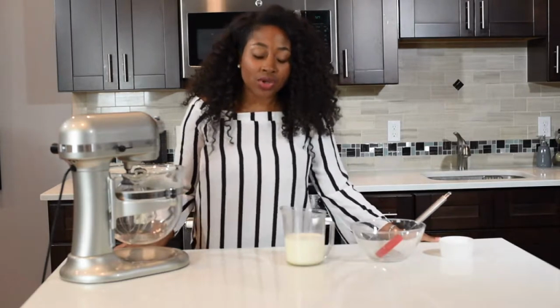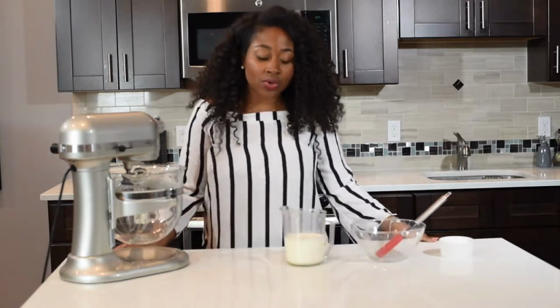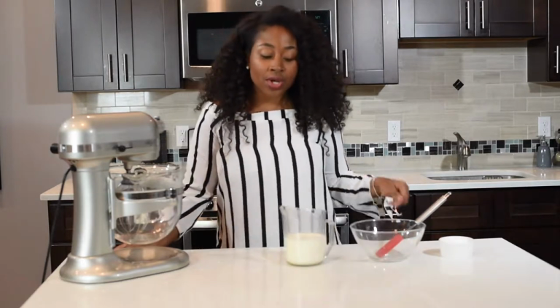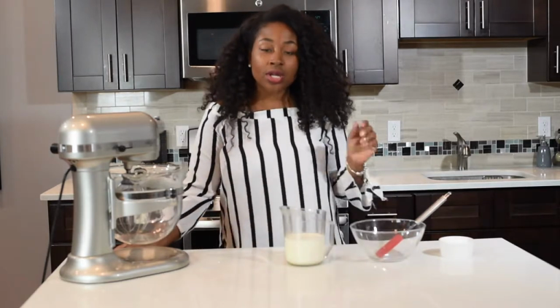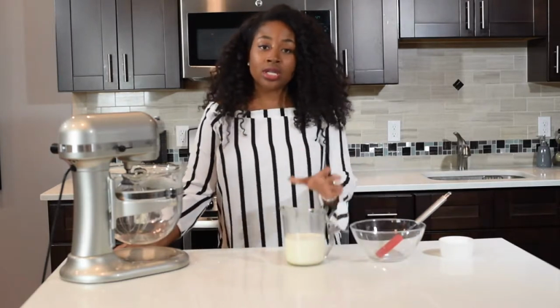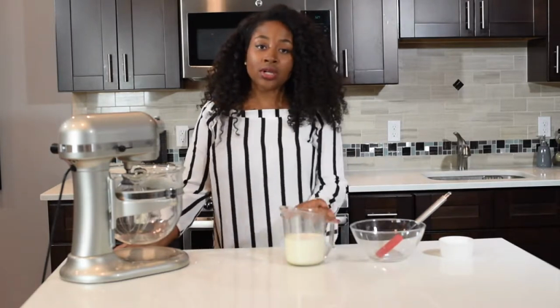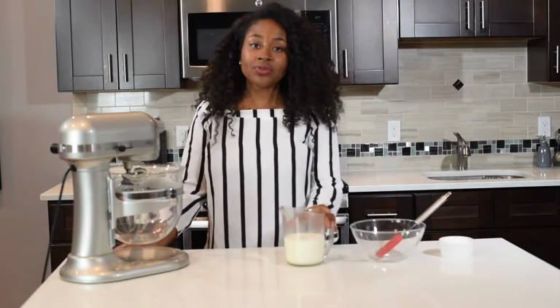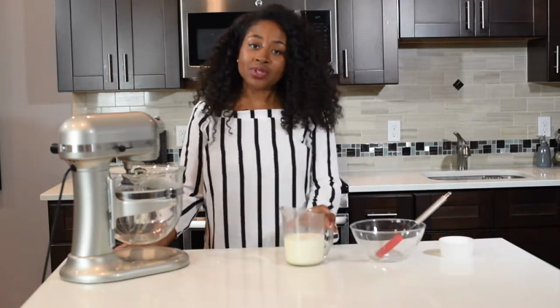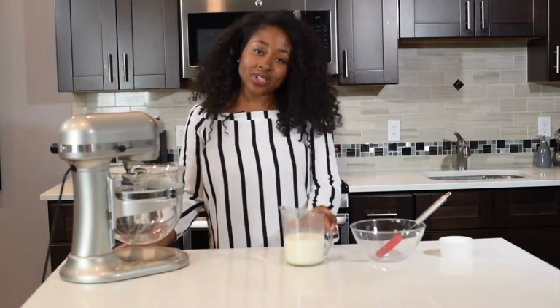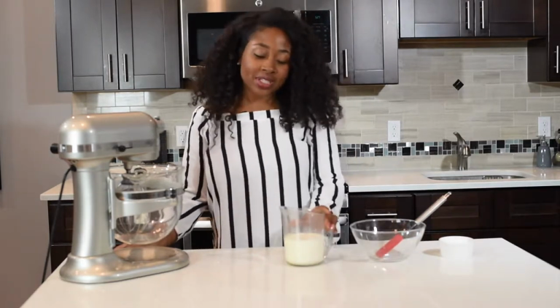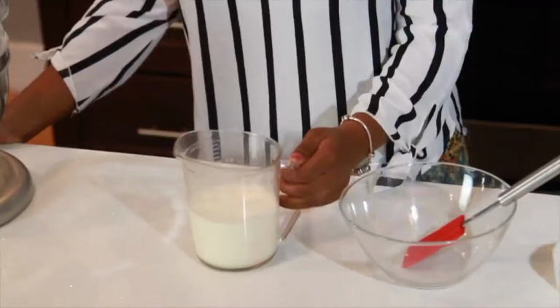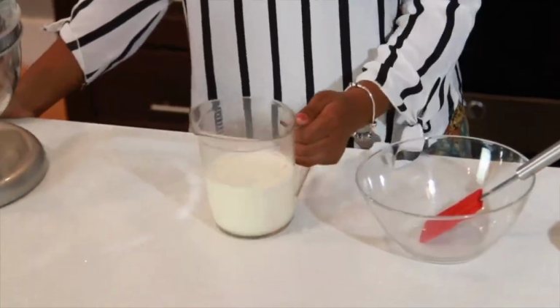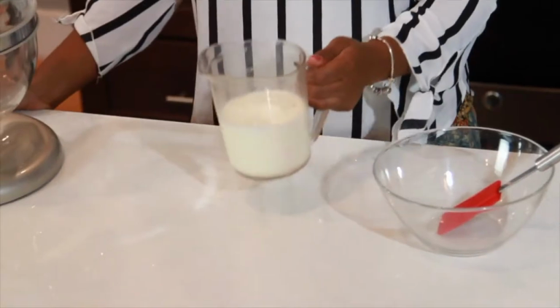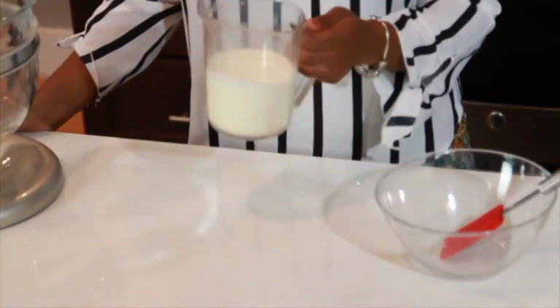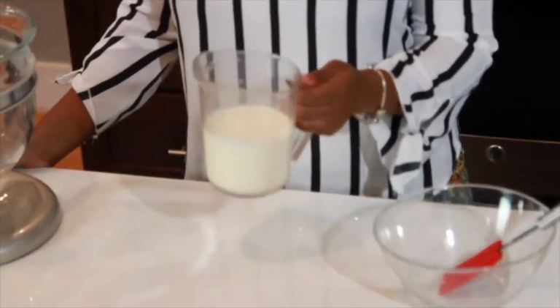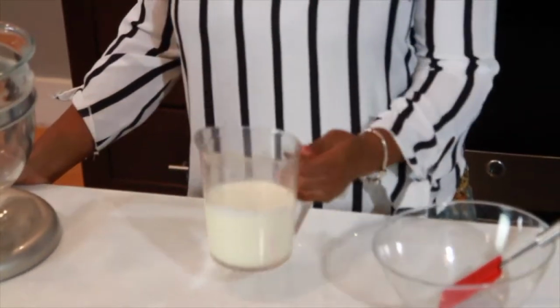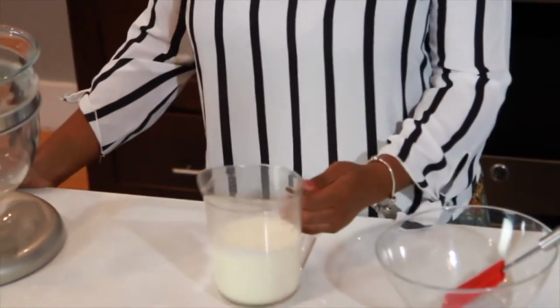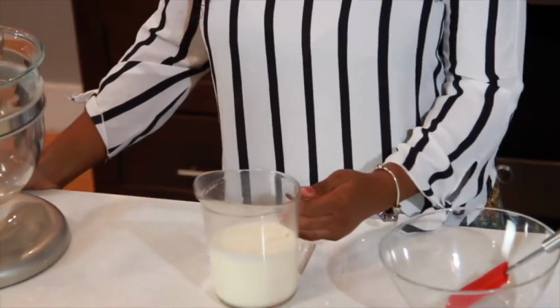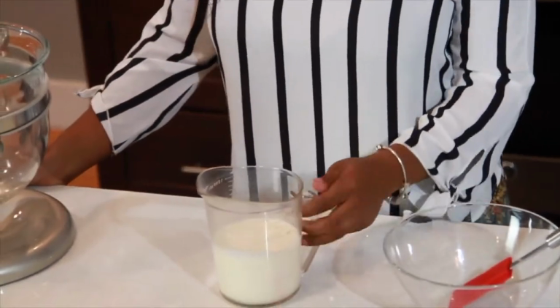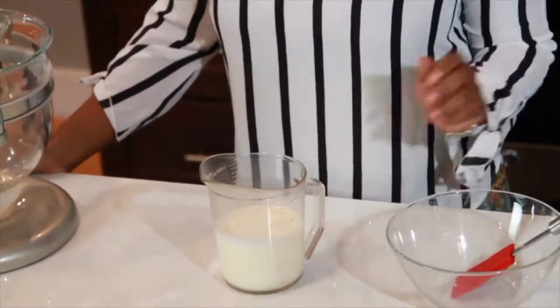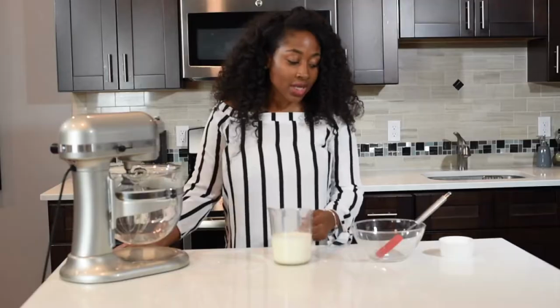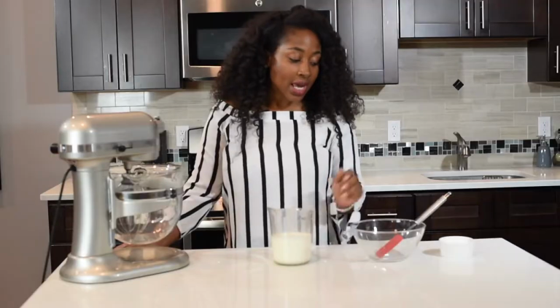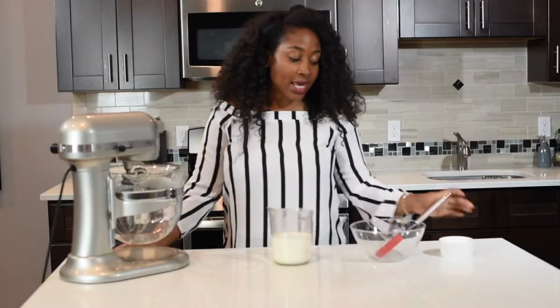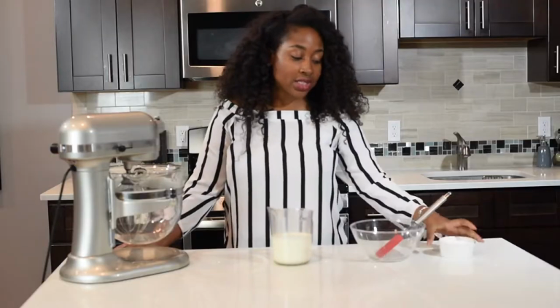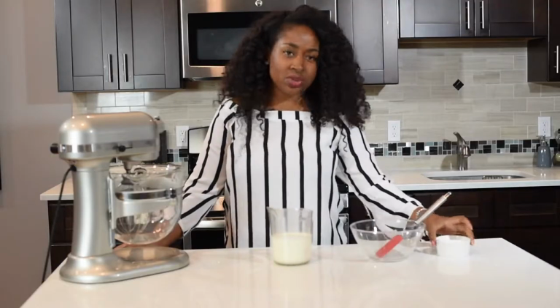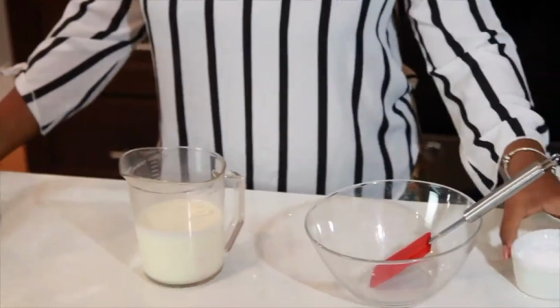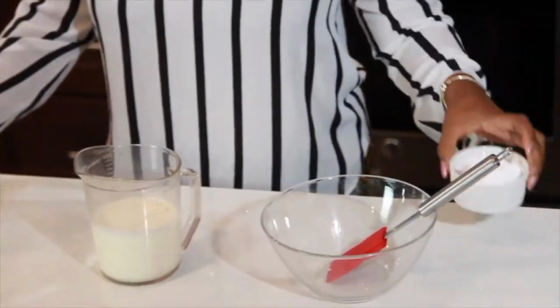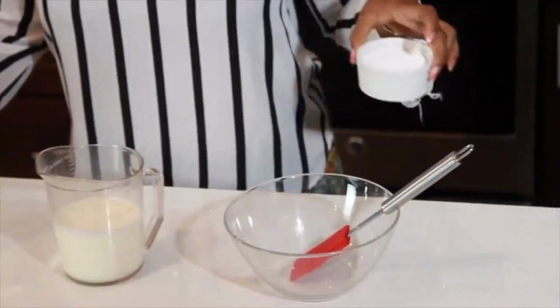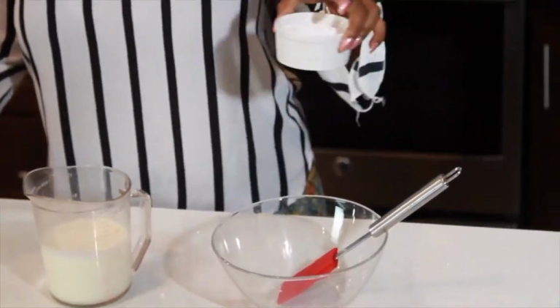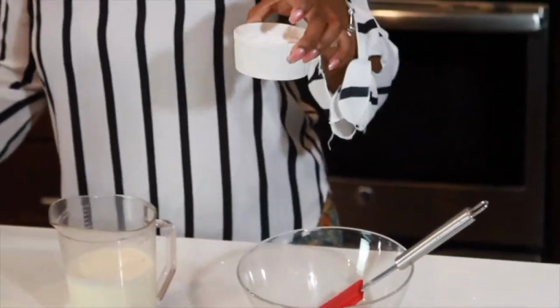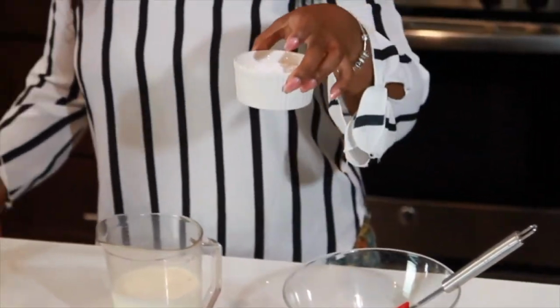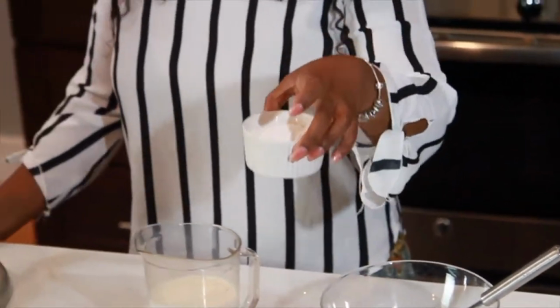So here are the few things you're going to need. You're going to need heavy whipping cream and just powdered sugar. So it's really, really simple.